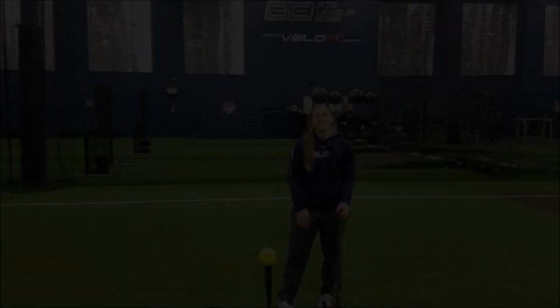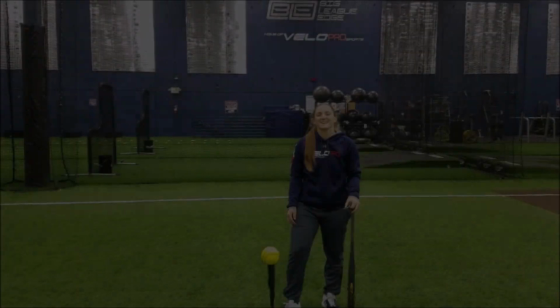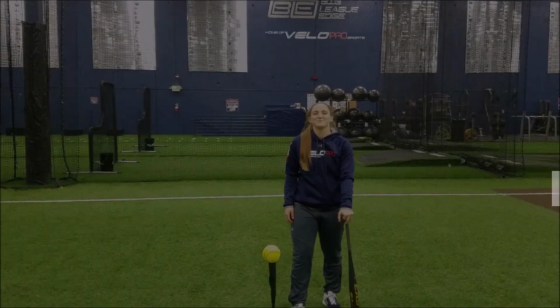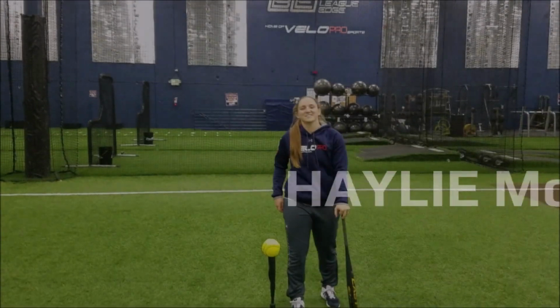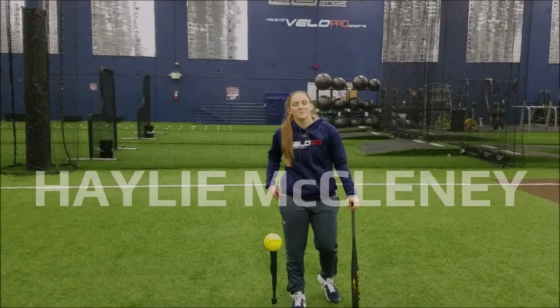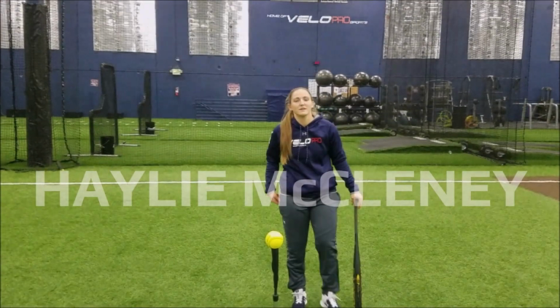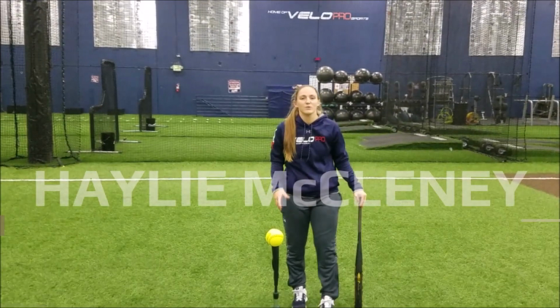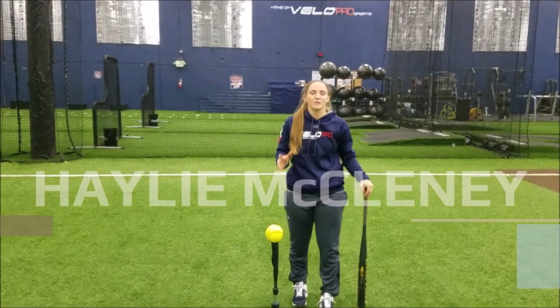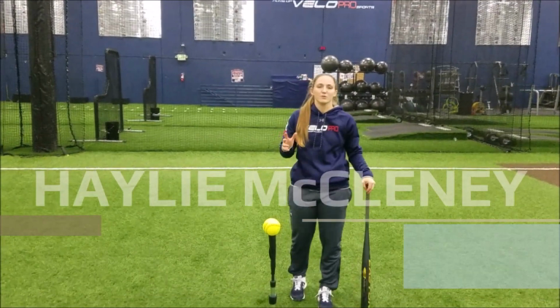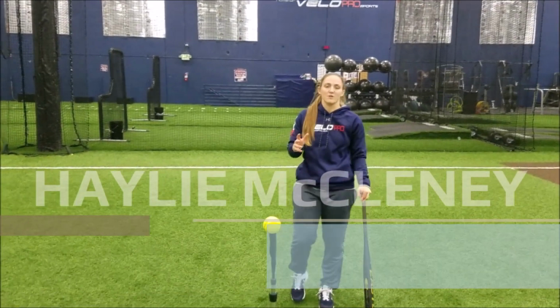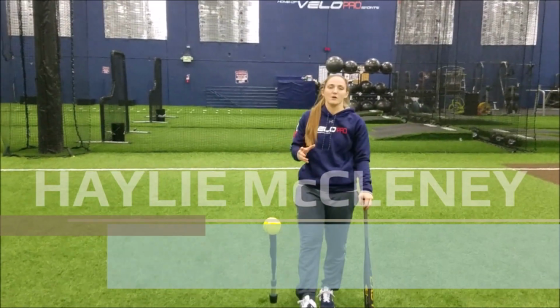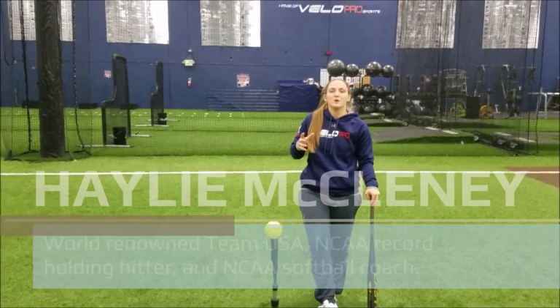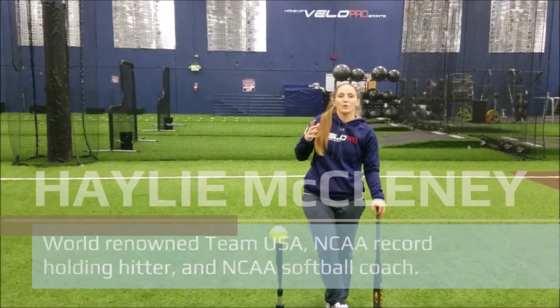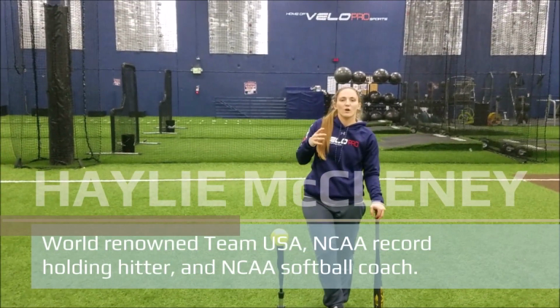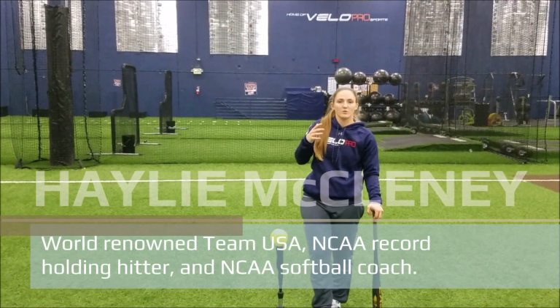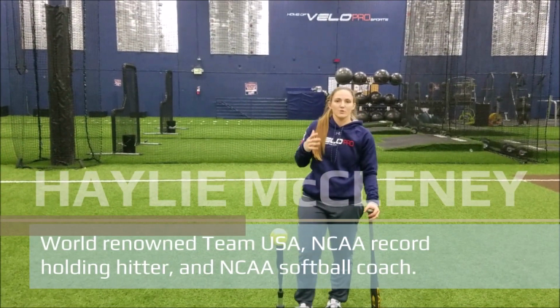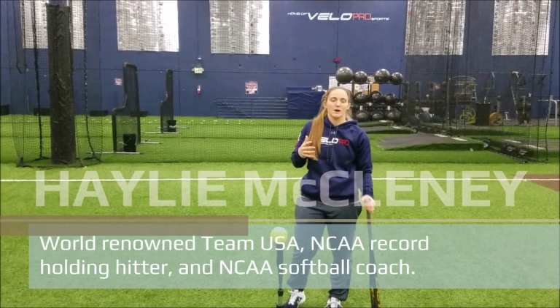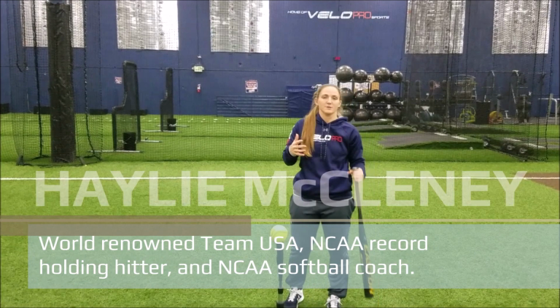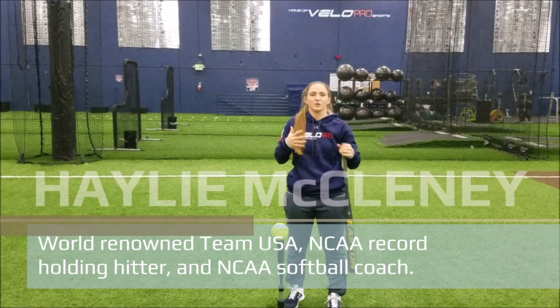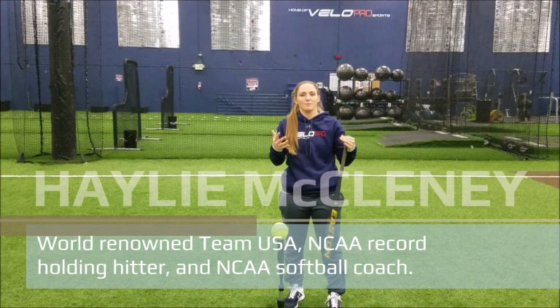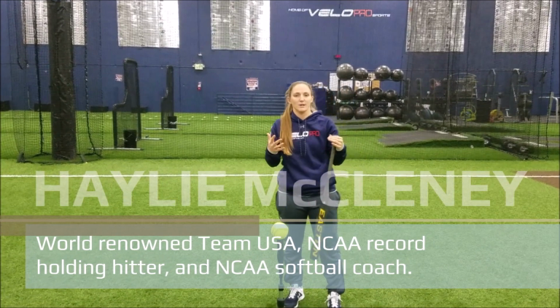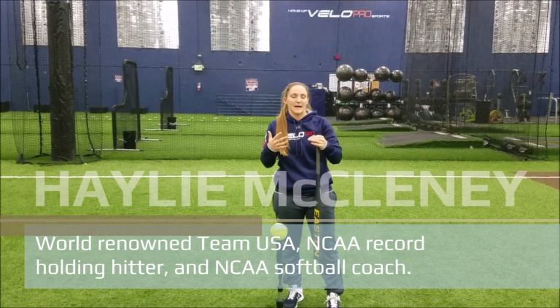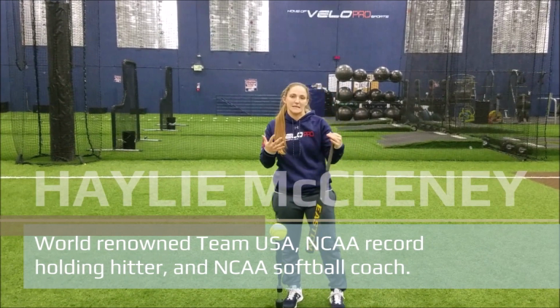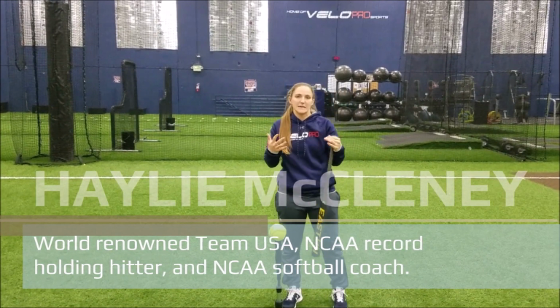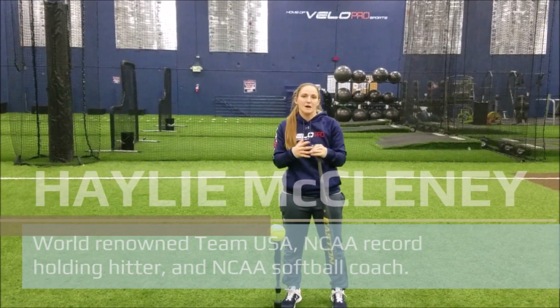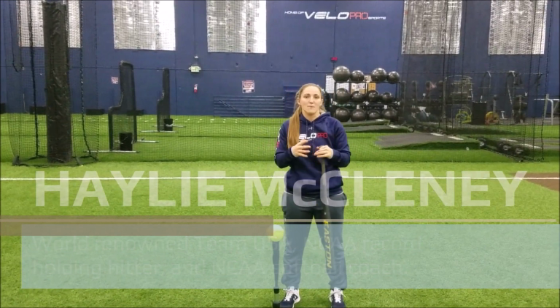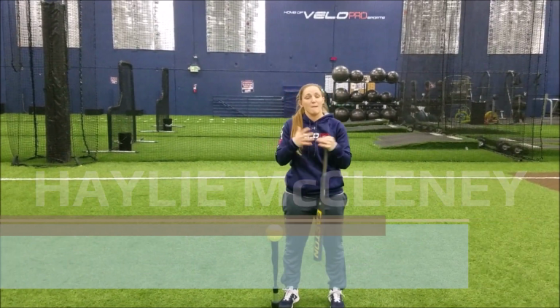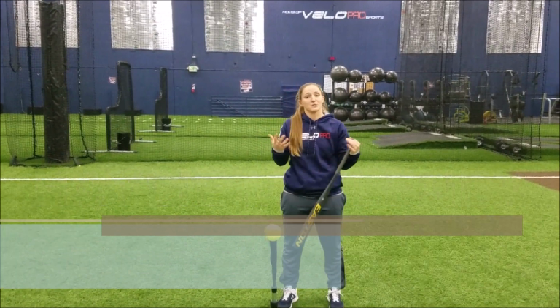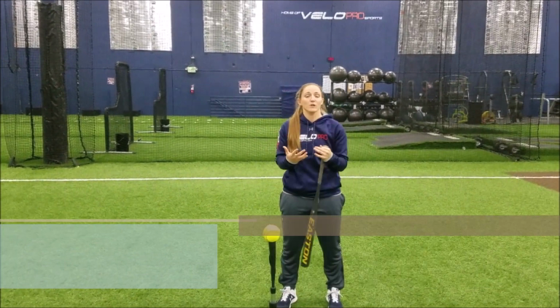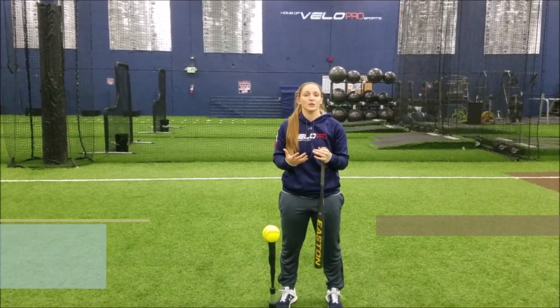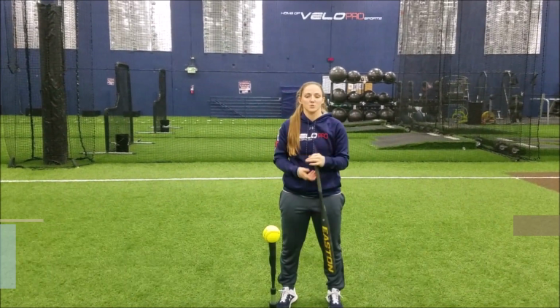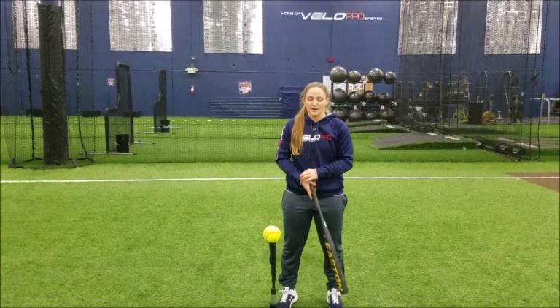Hey guys, this is Hayley McClinney with VLO Pro Softball. I want to walk you through some good components that I think encompass a really good swing.